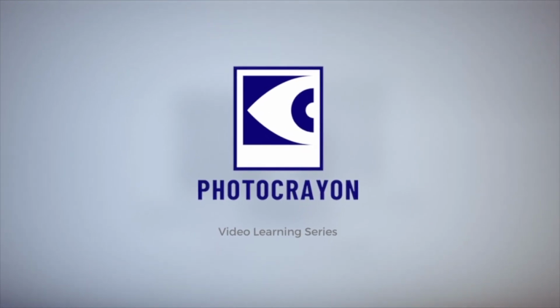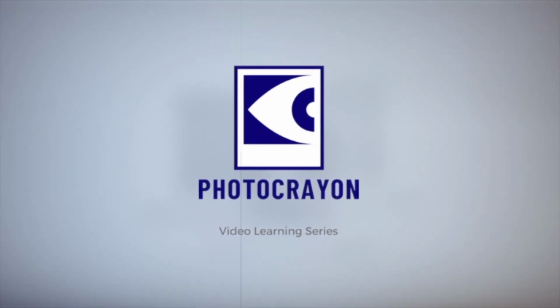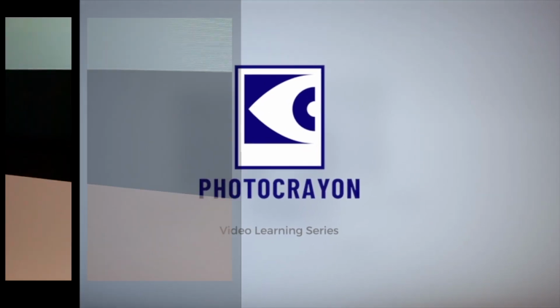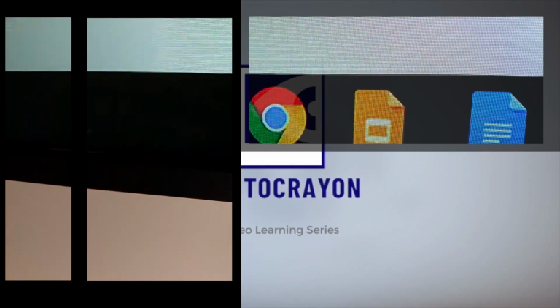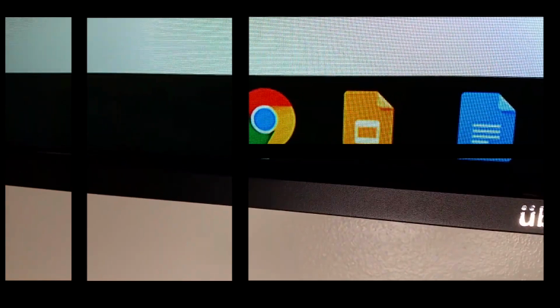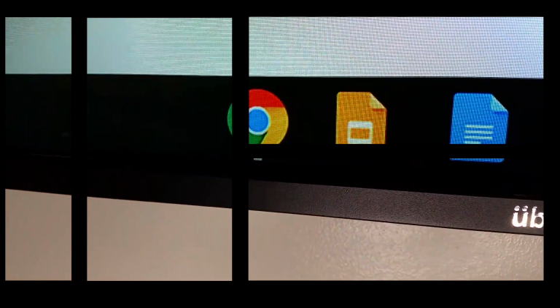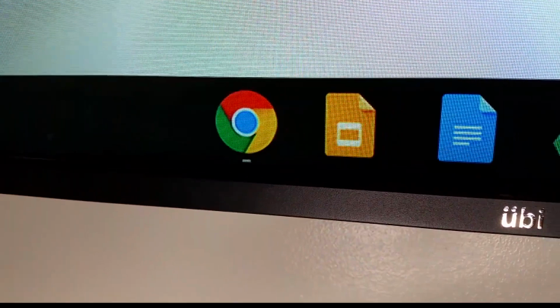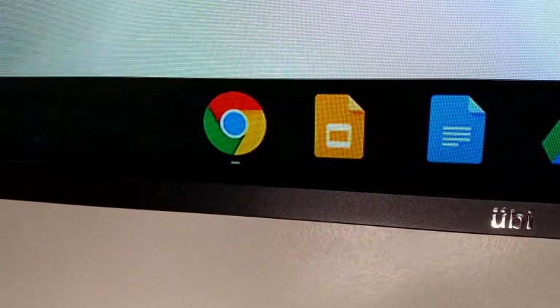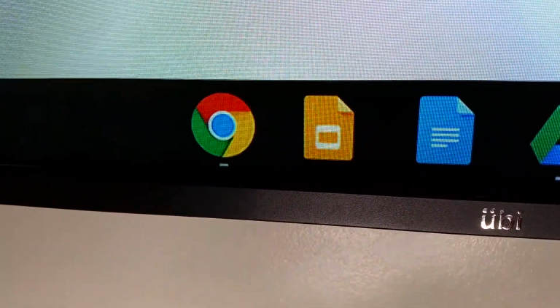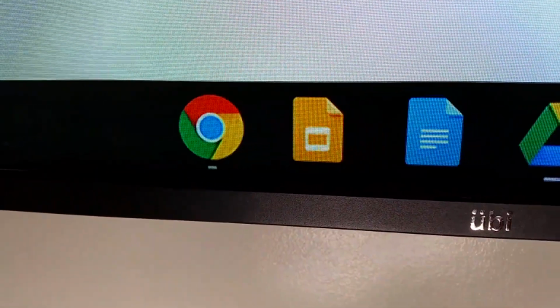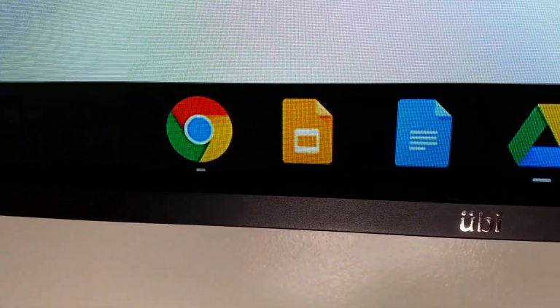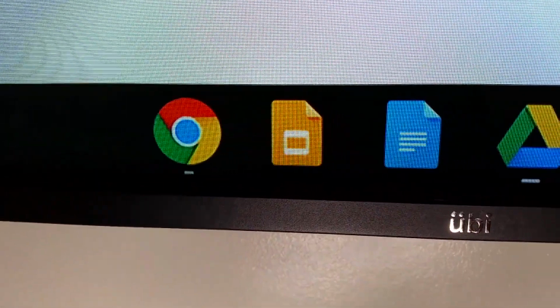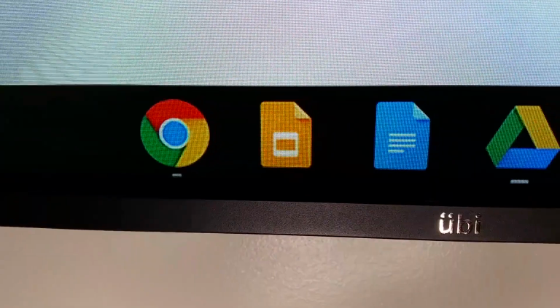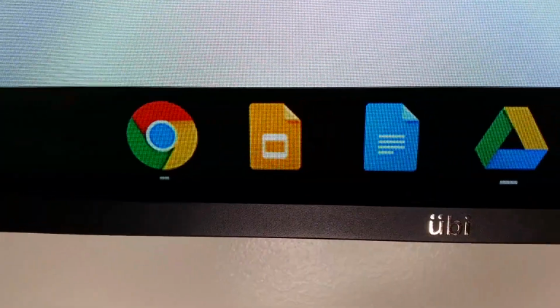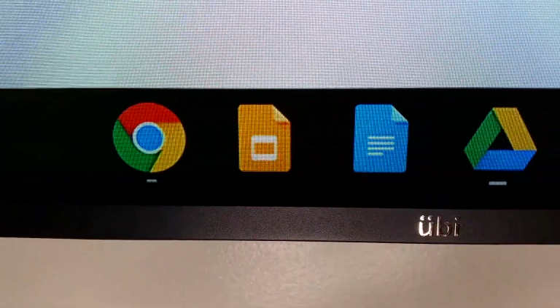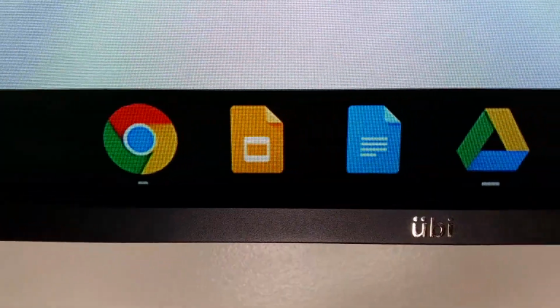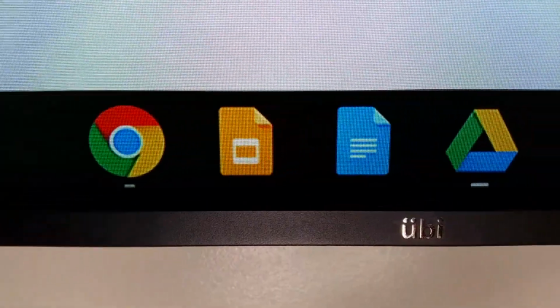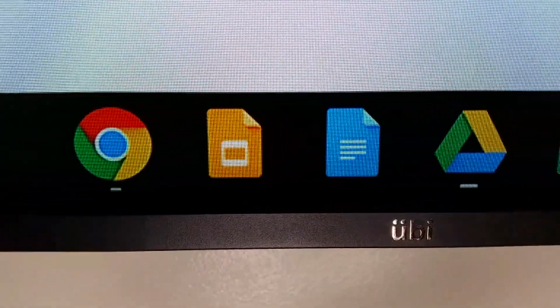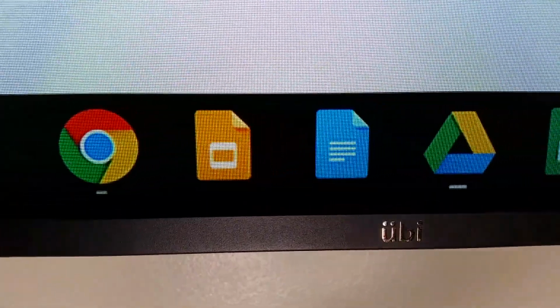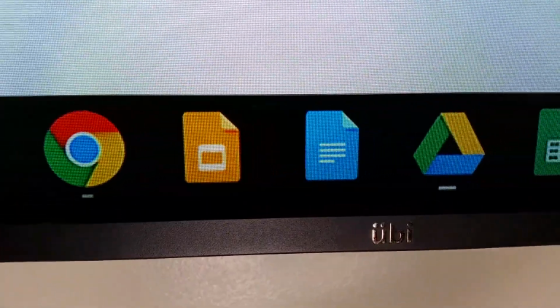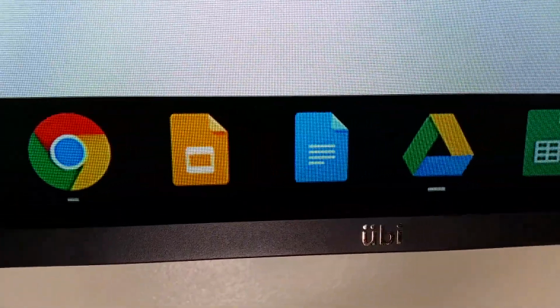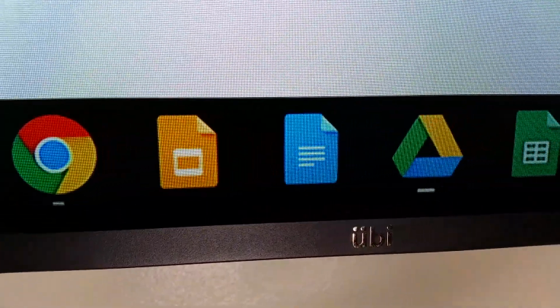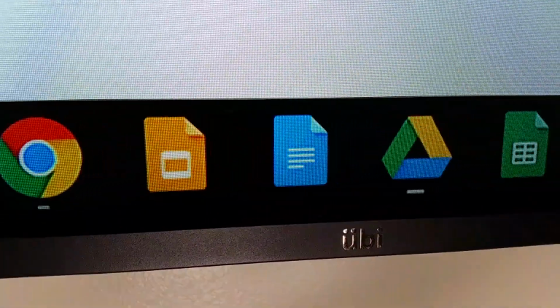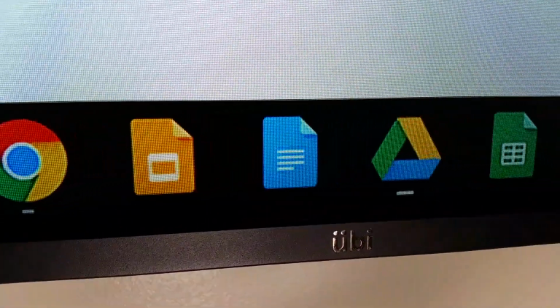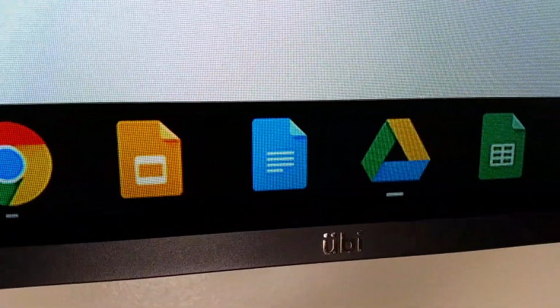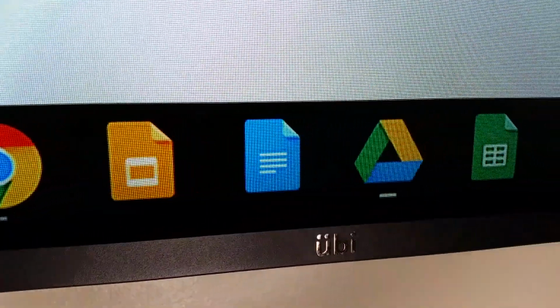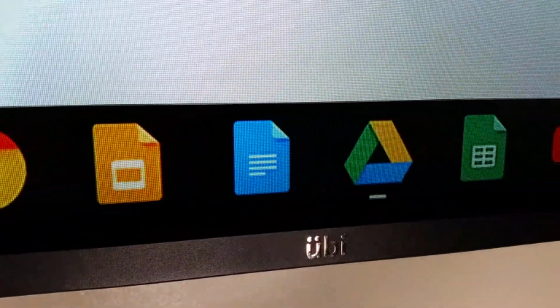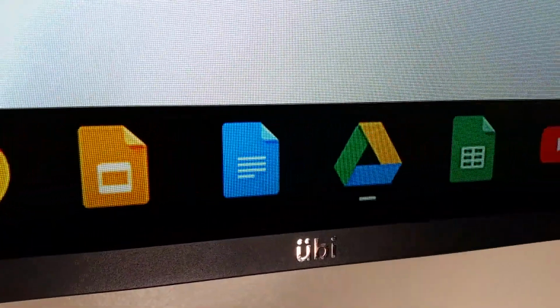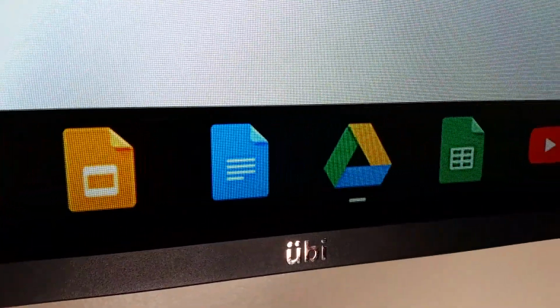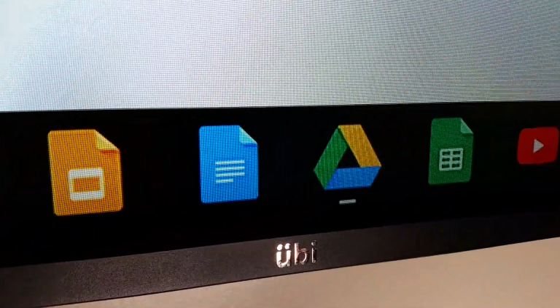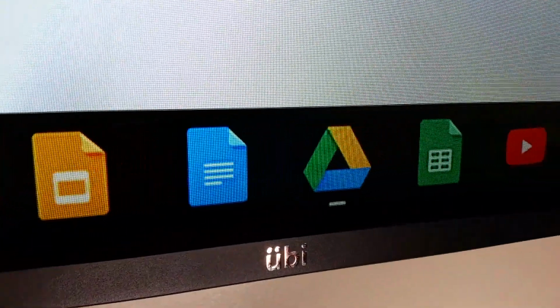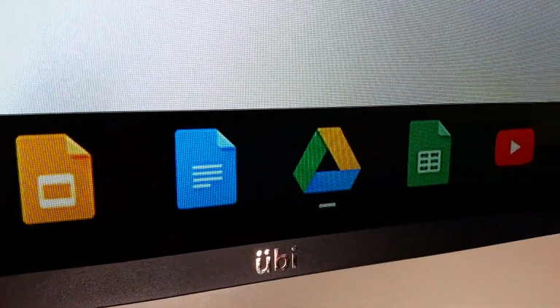In this video, we'll learn to create an amazing interactive touchscreen TV. Stay tuned!